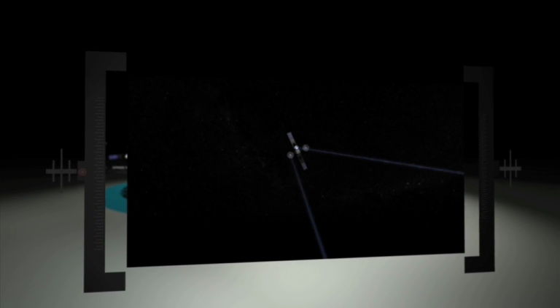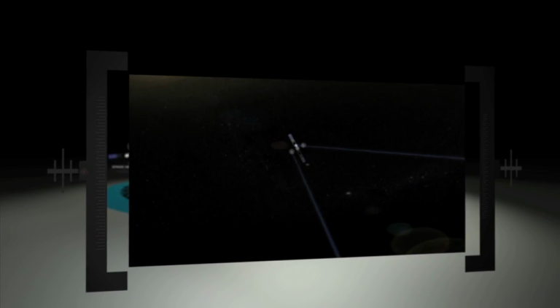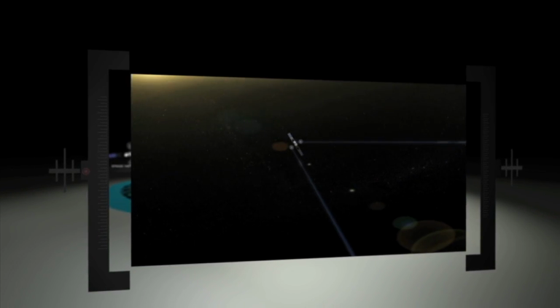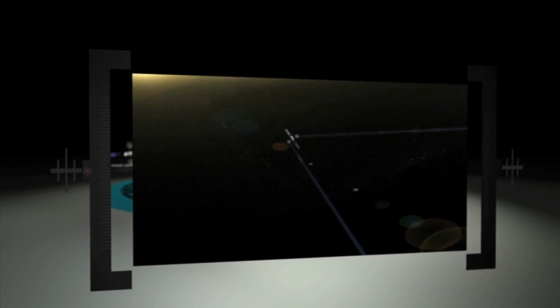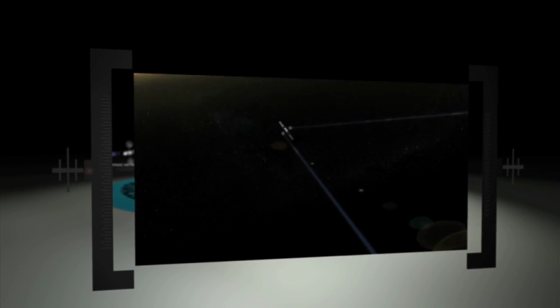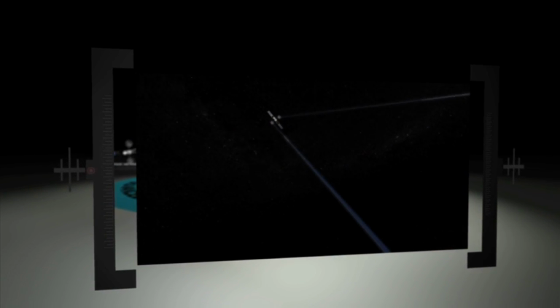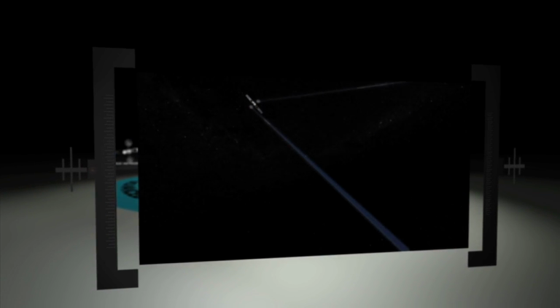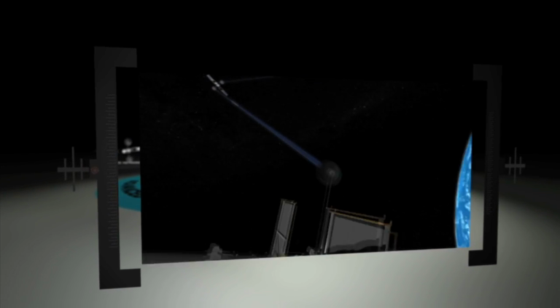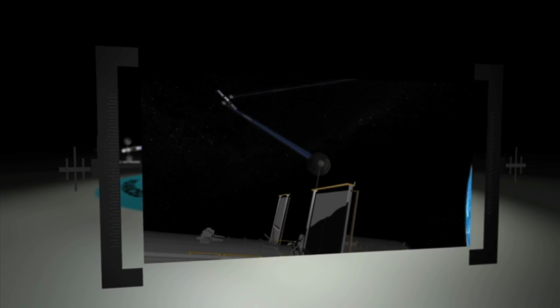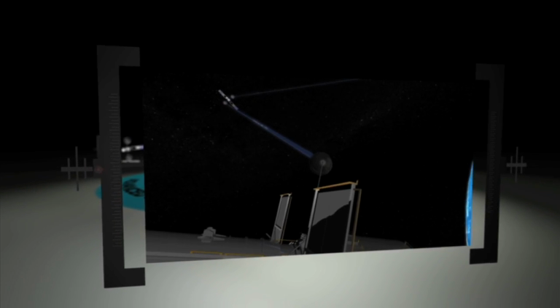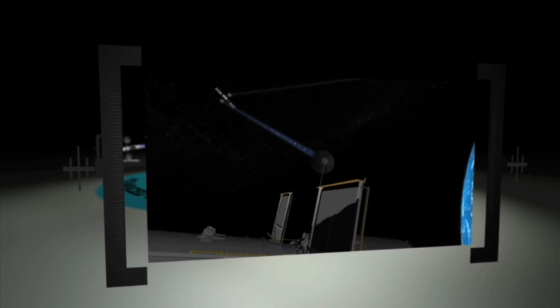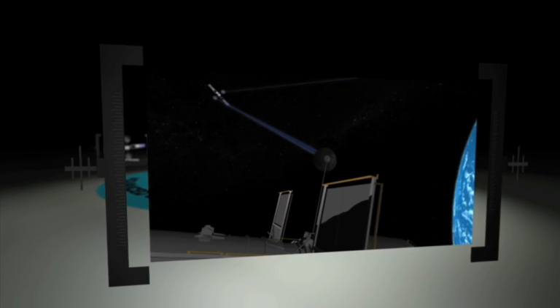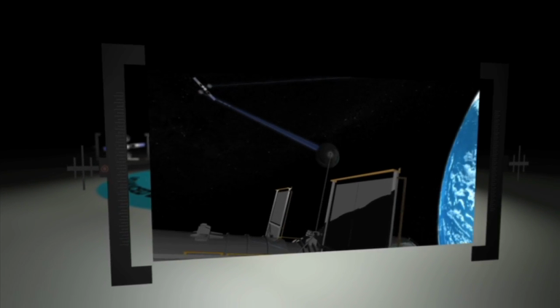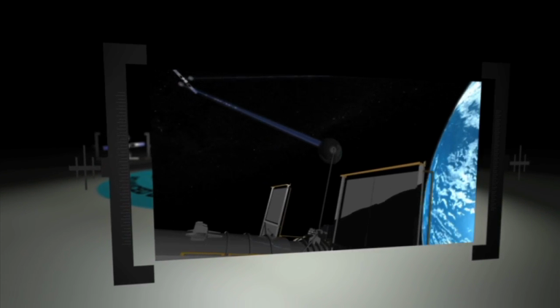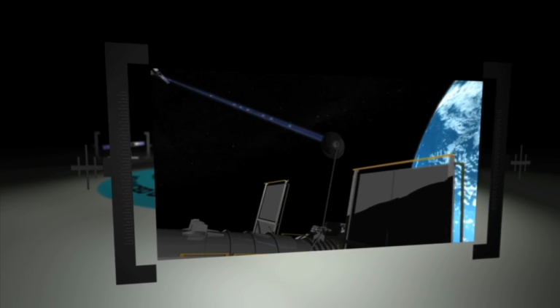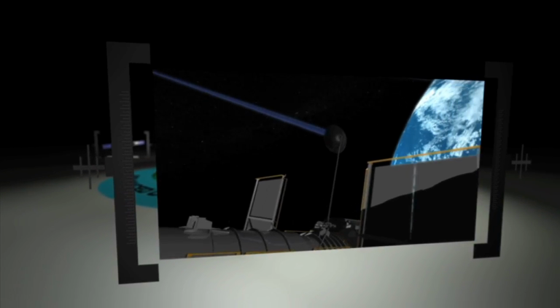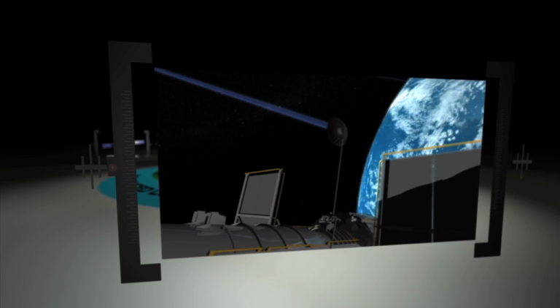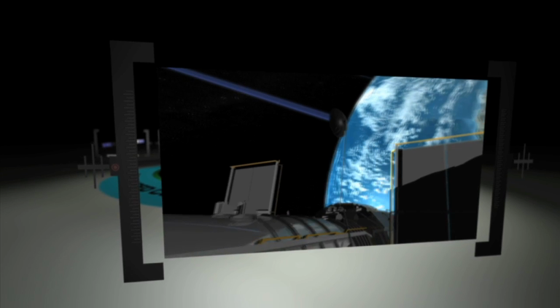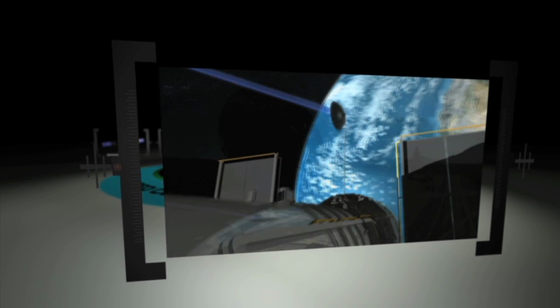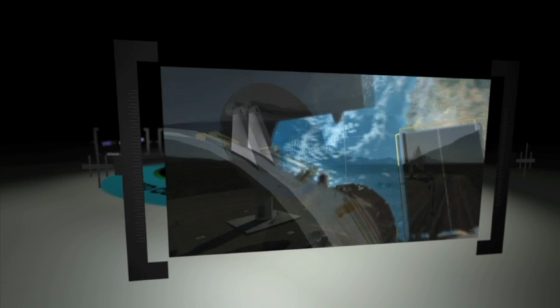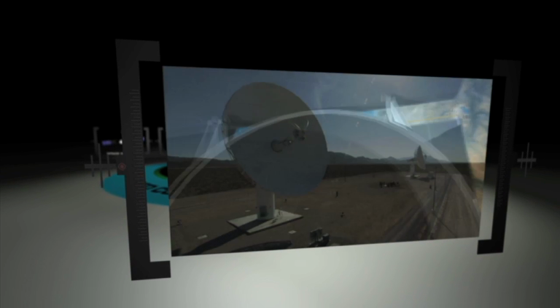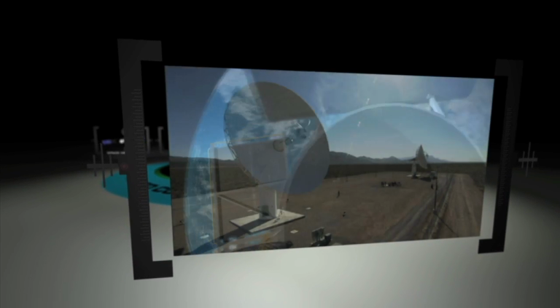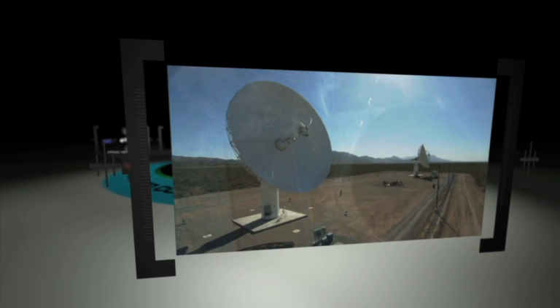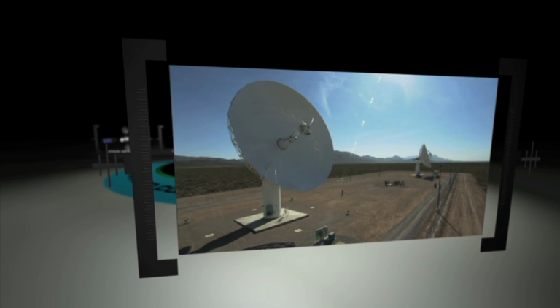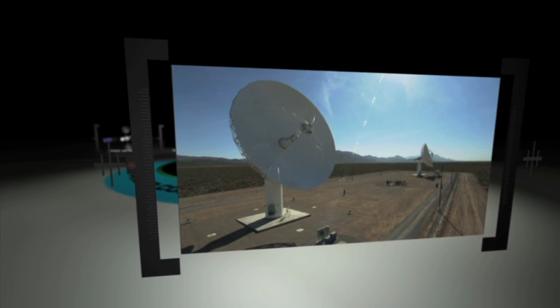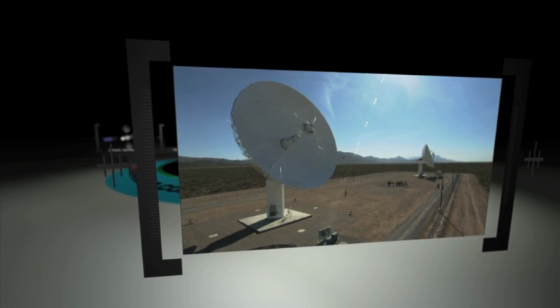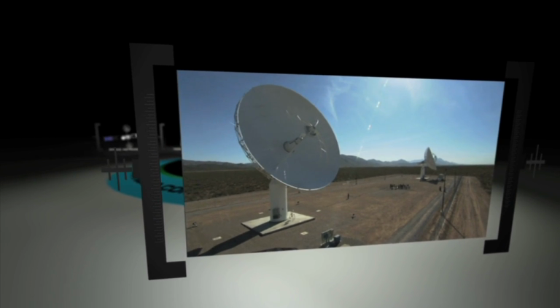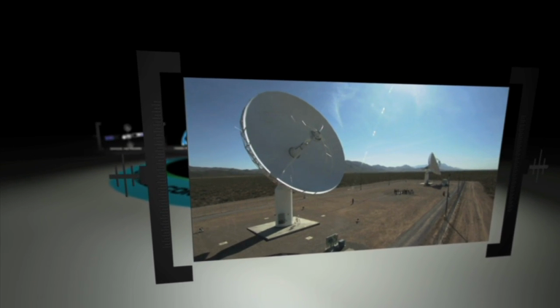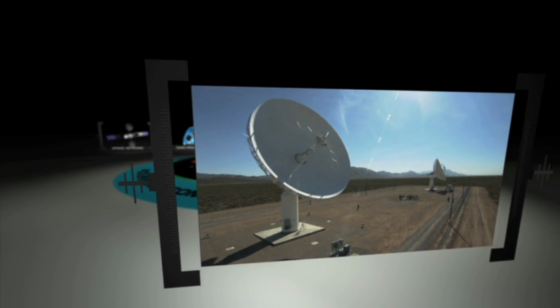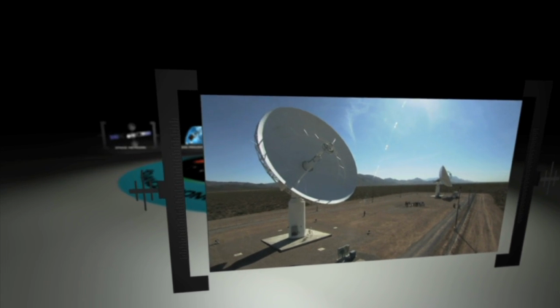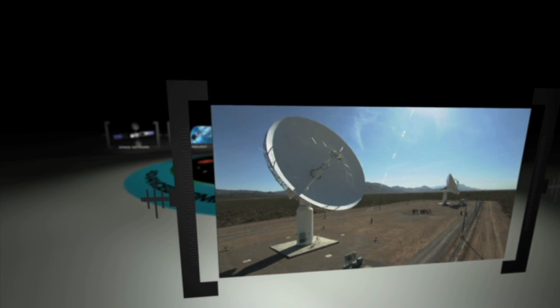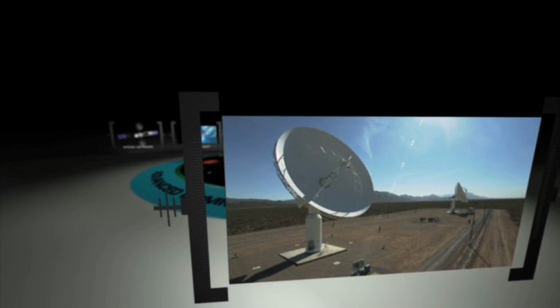One is a space-based relay network — the Space Network. The other is a ground-based network — the Near-Earth Network.